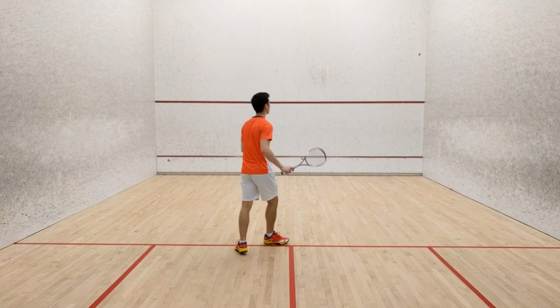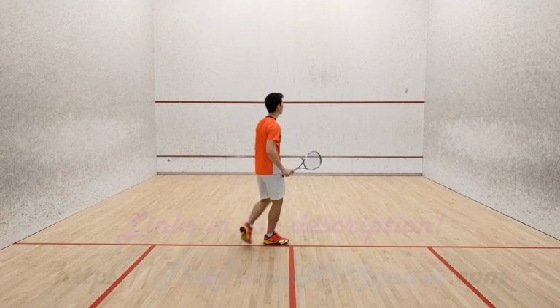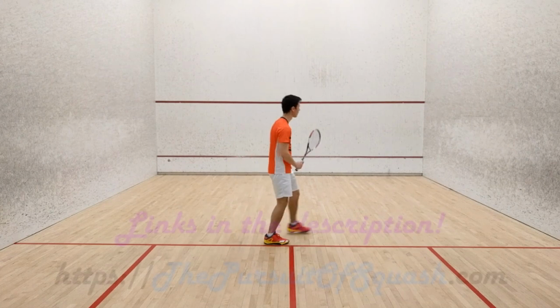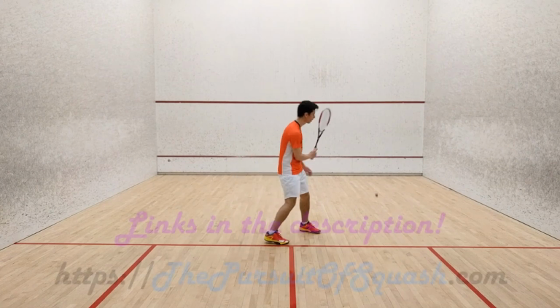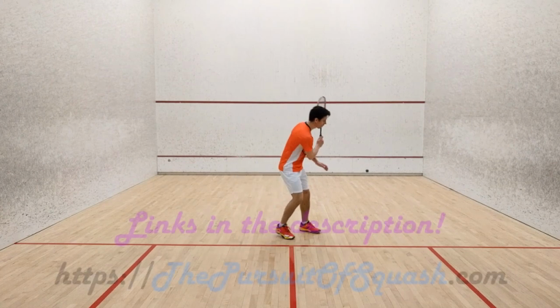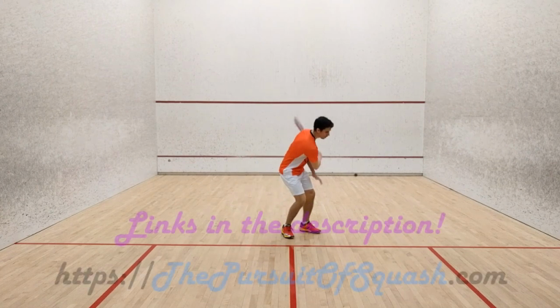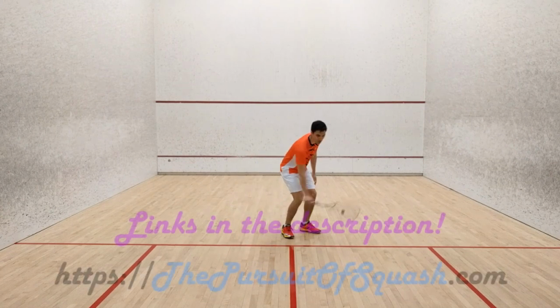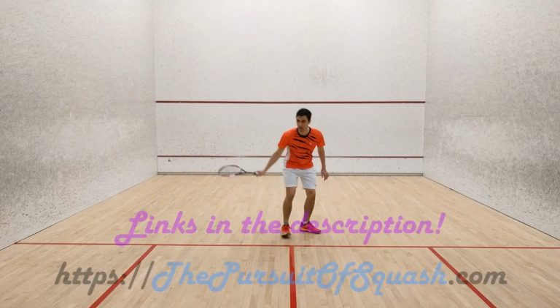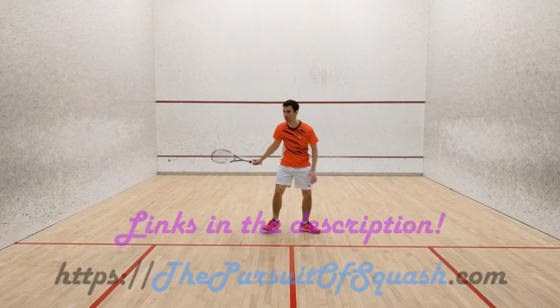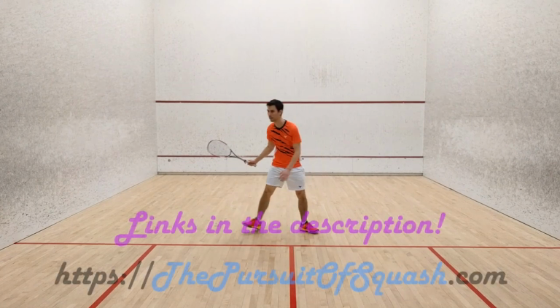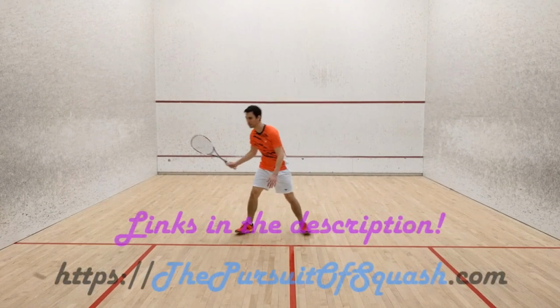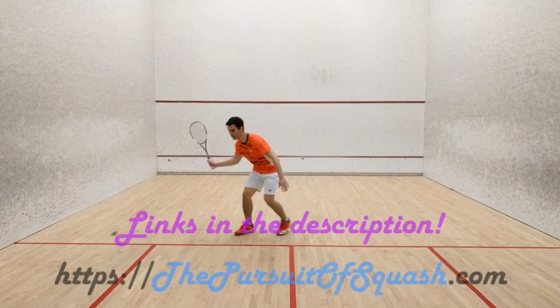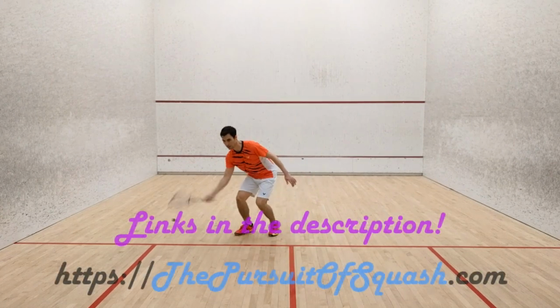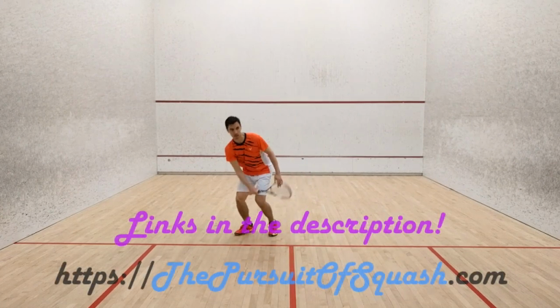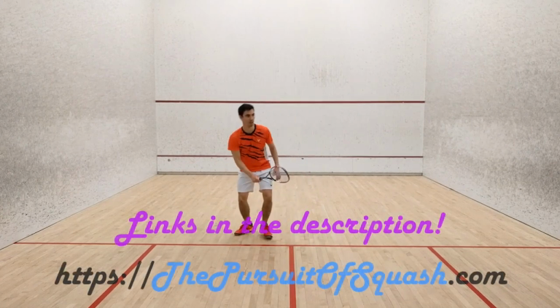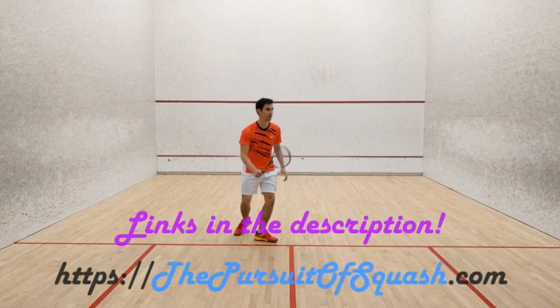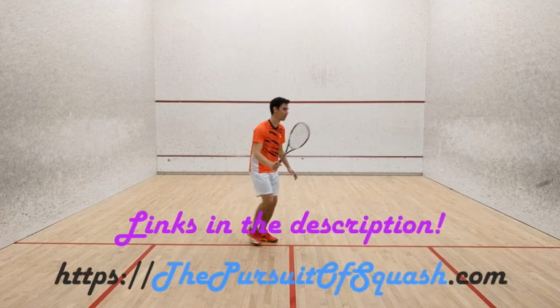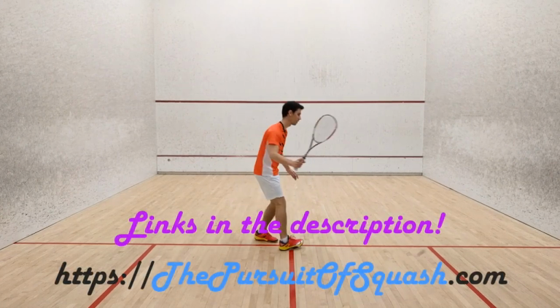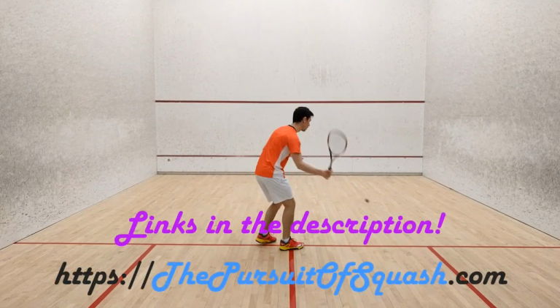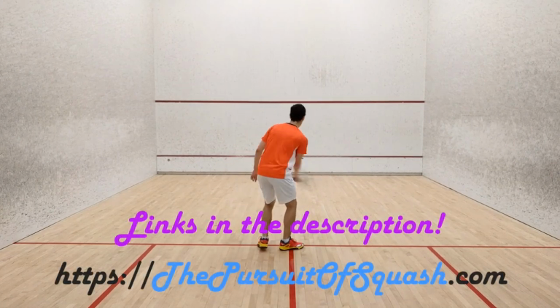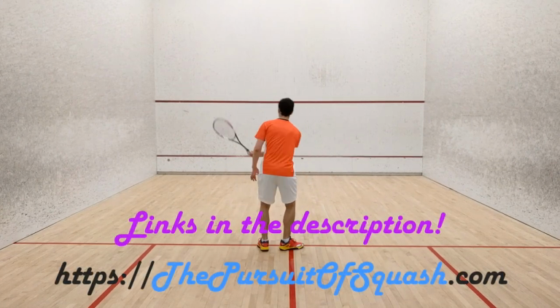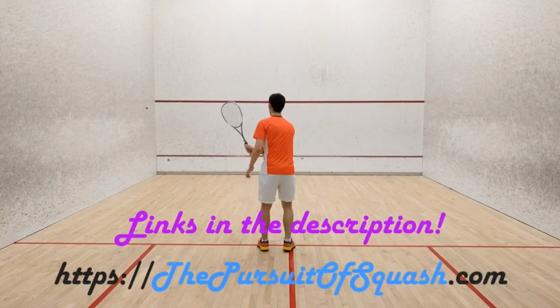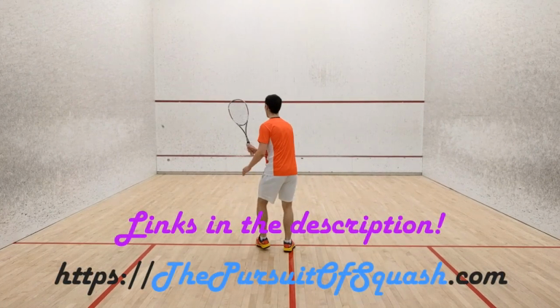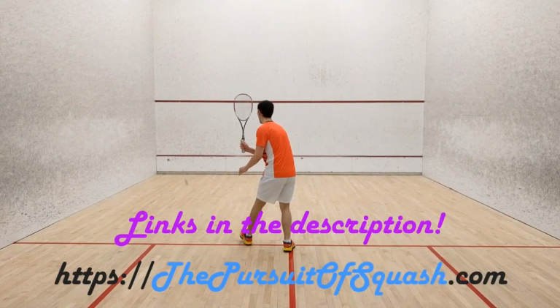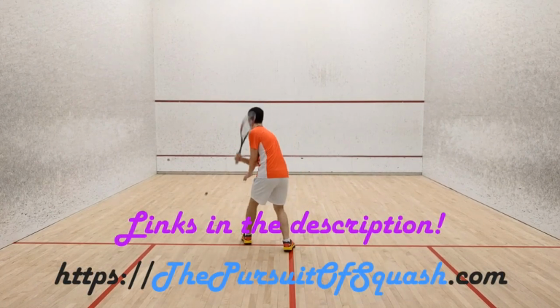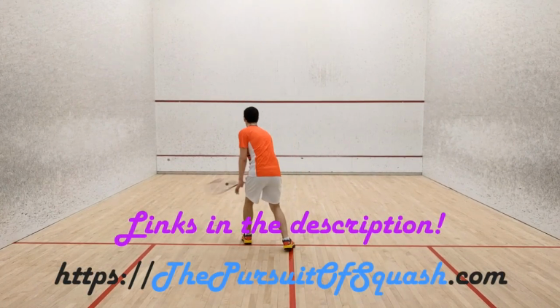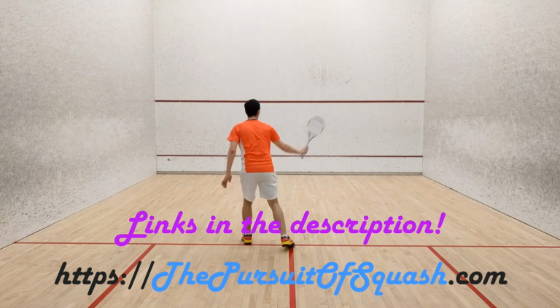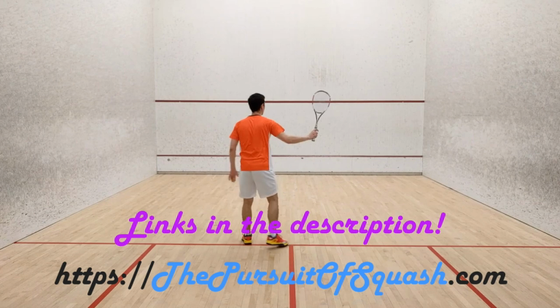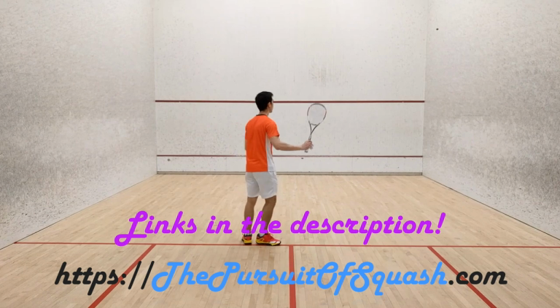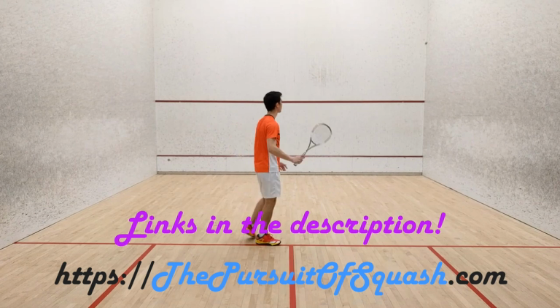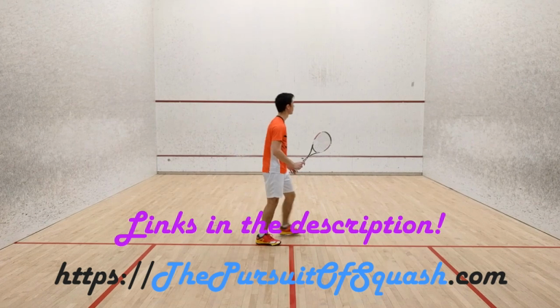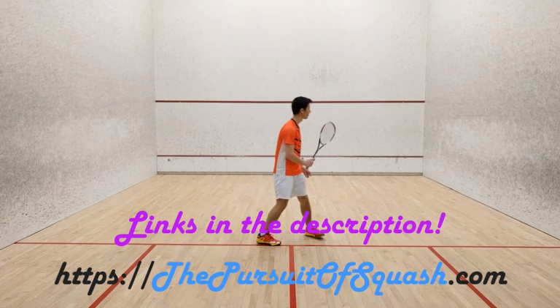Level 2 will be available for free on PursuitoSquash.com, so make sure you sign up and give it a try when it becomes available.